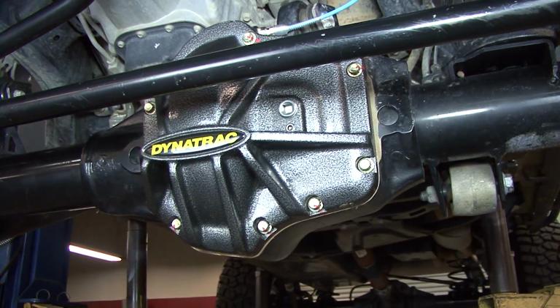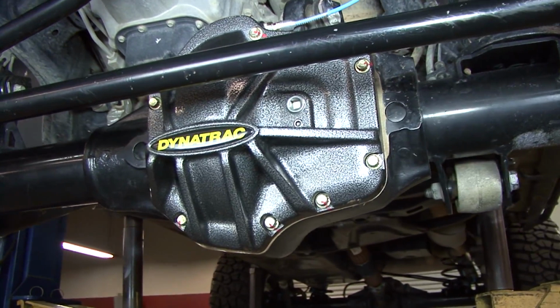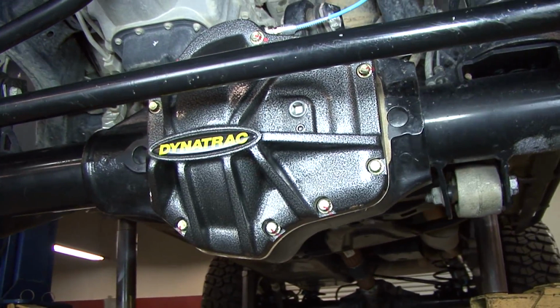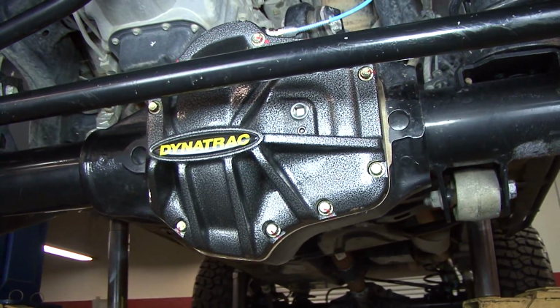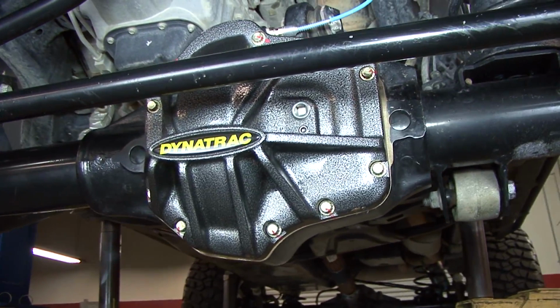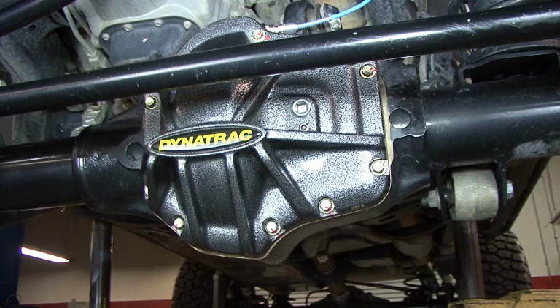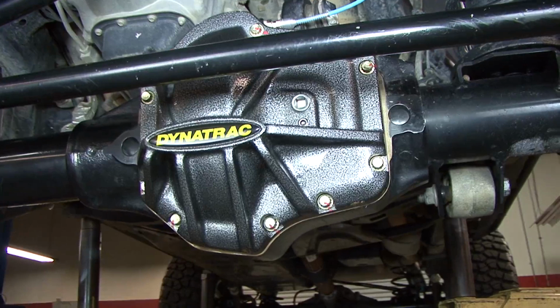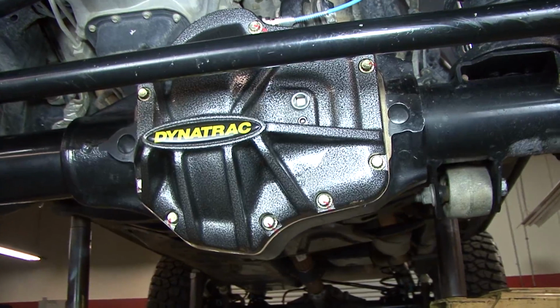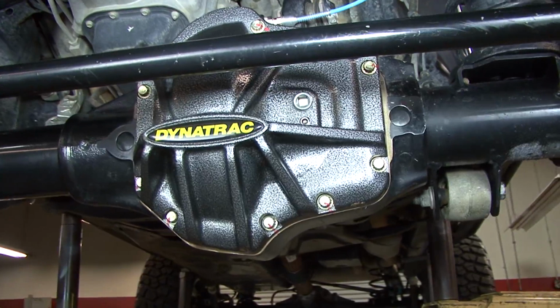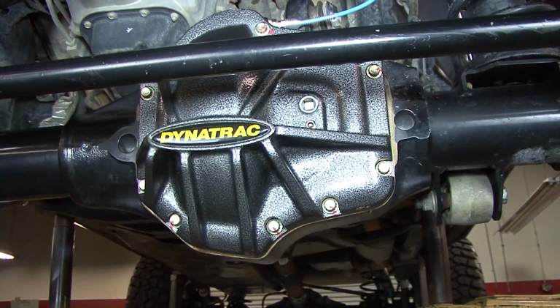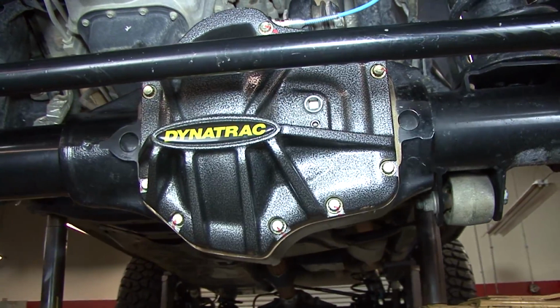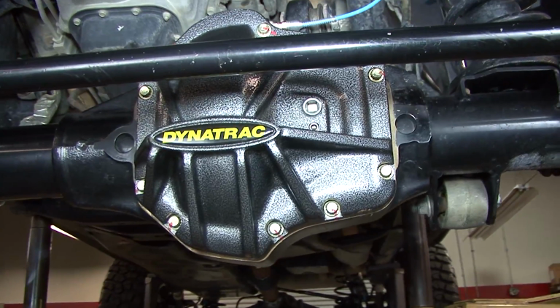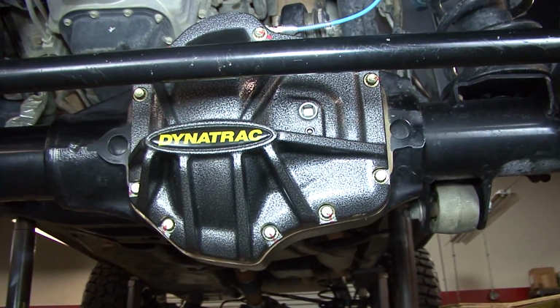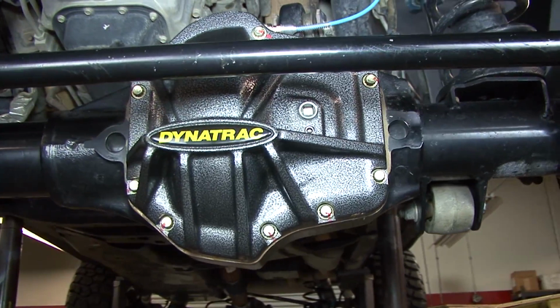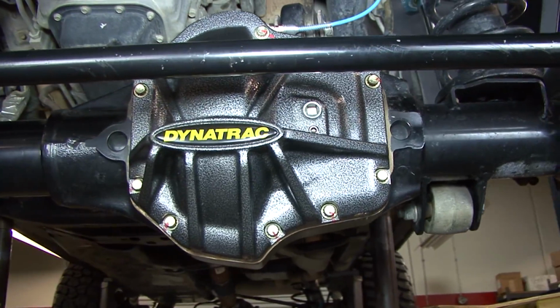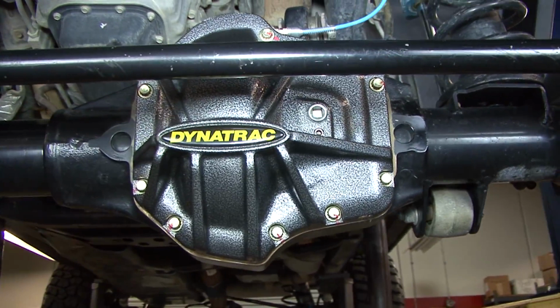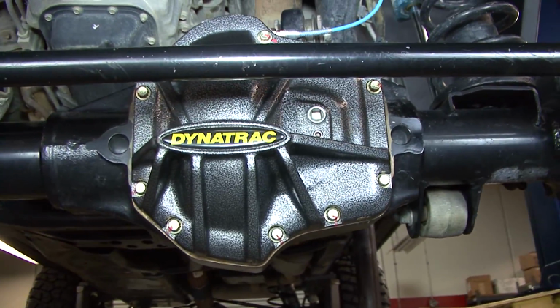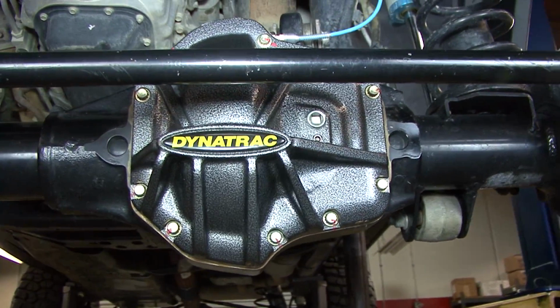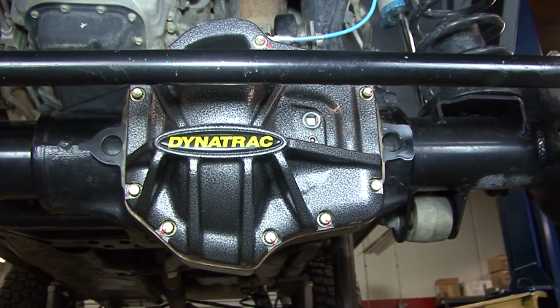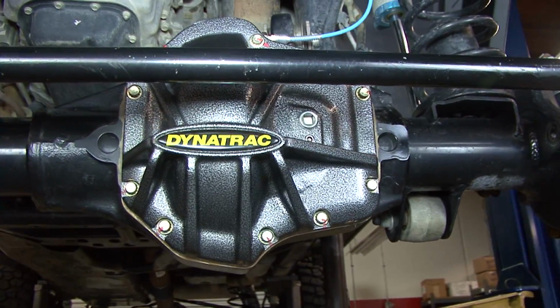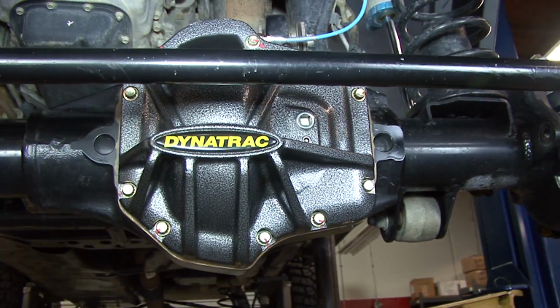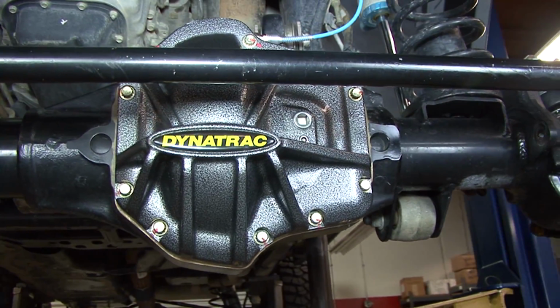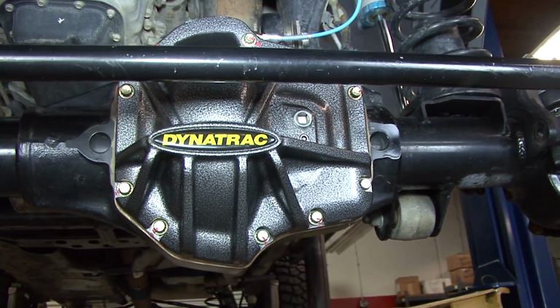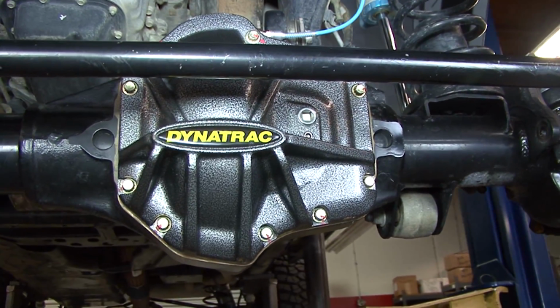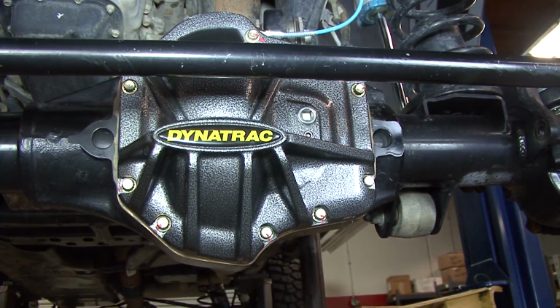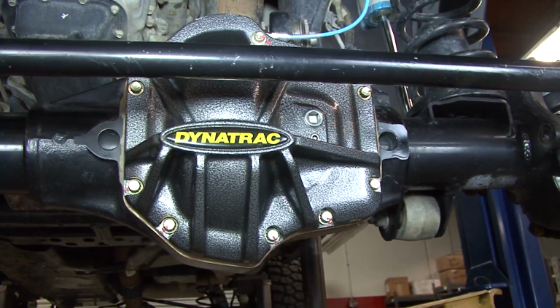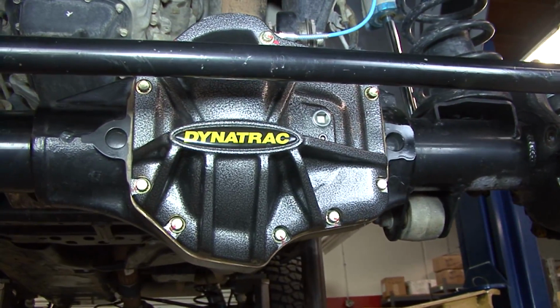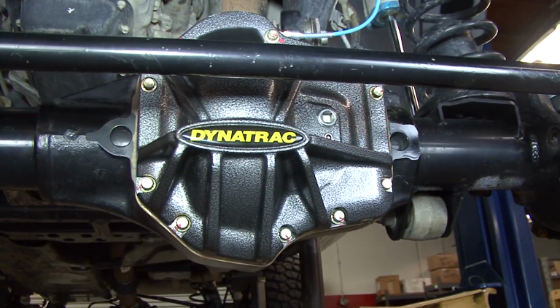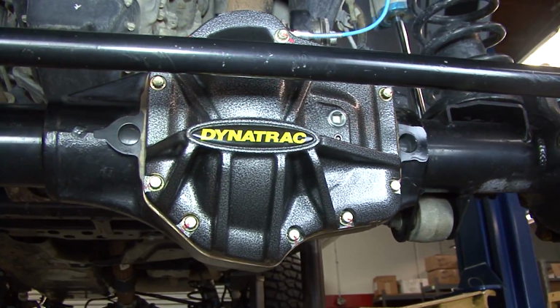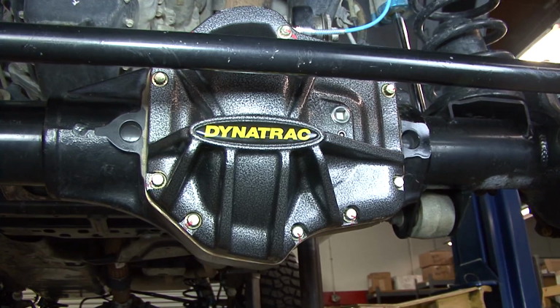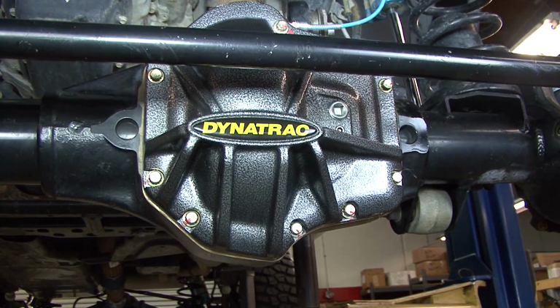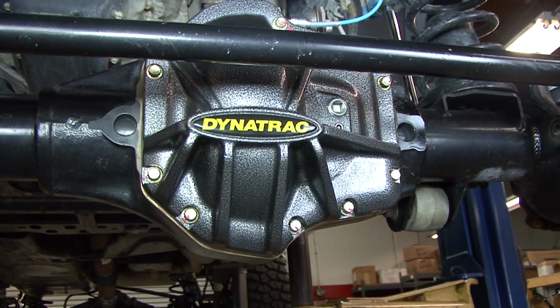The new ProRock XD60 is here today for you. We're ready to build one for your vehicle, whether it's a Jeep, a truck, or any other kind of four-wheel drive vehicle.